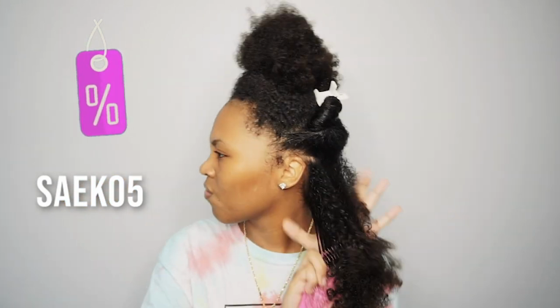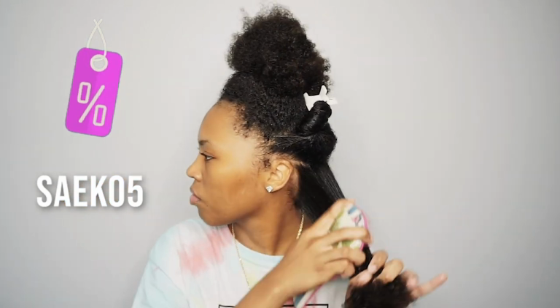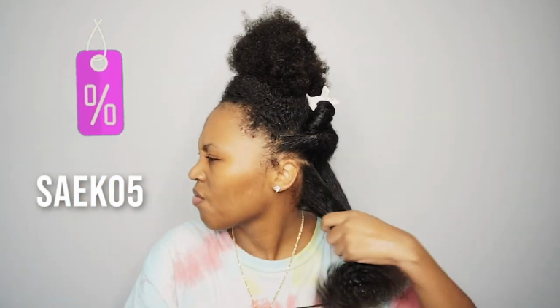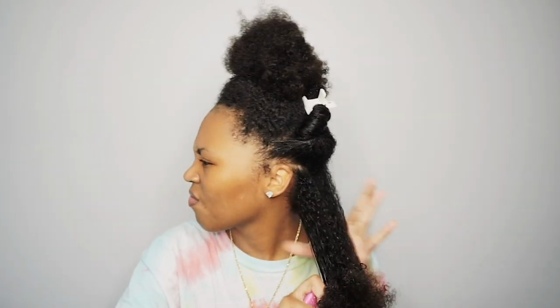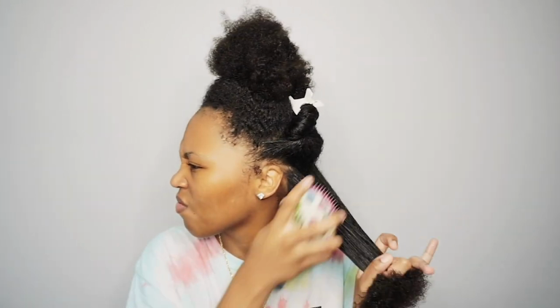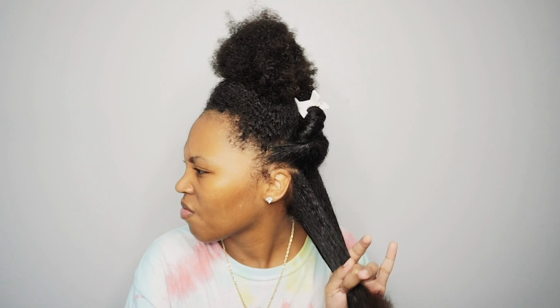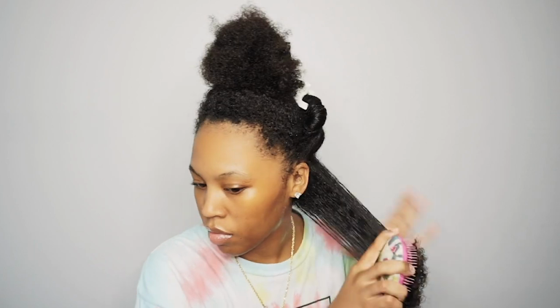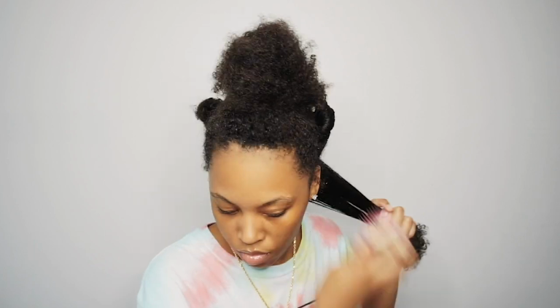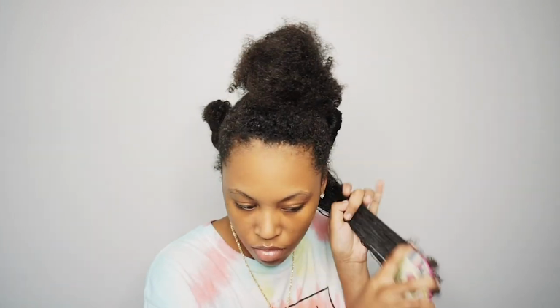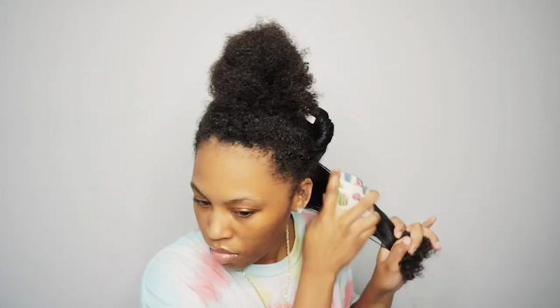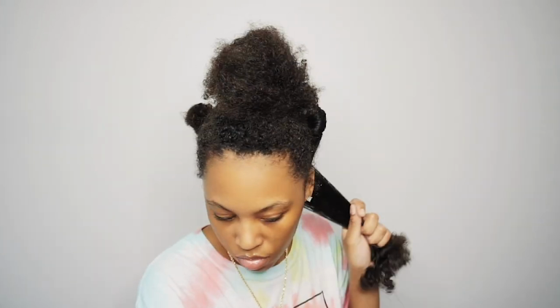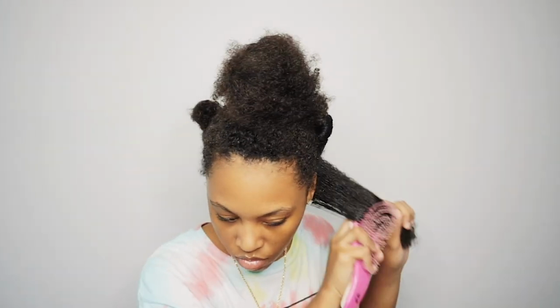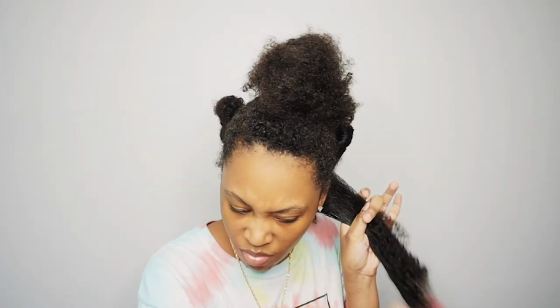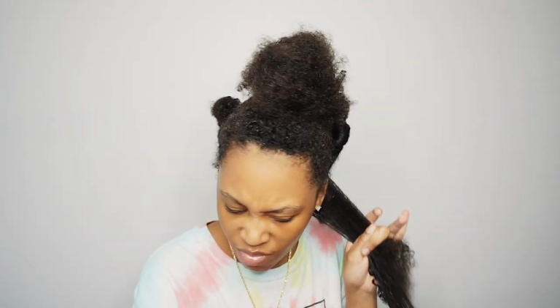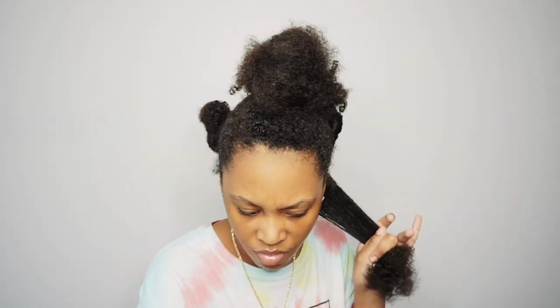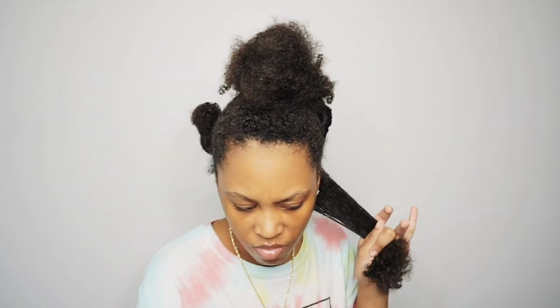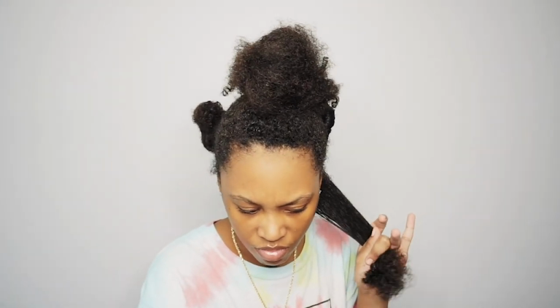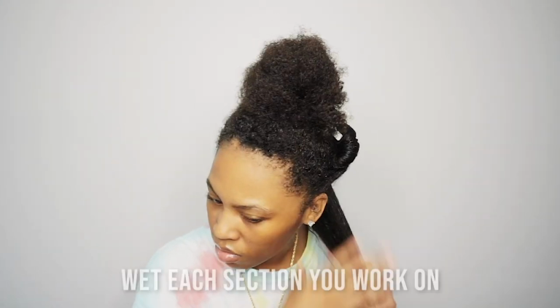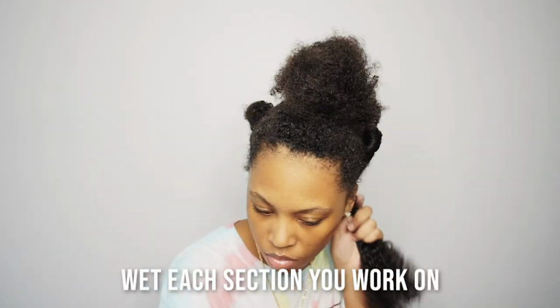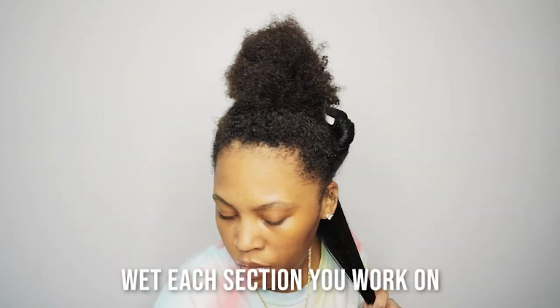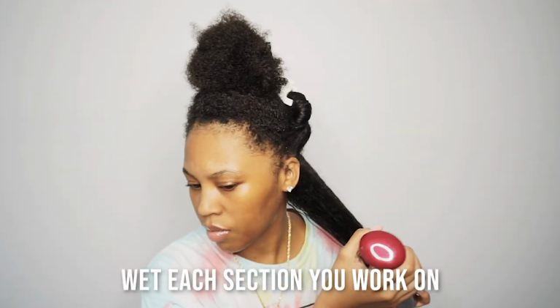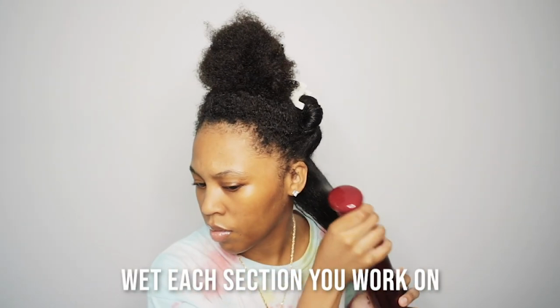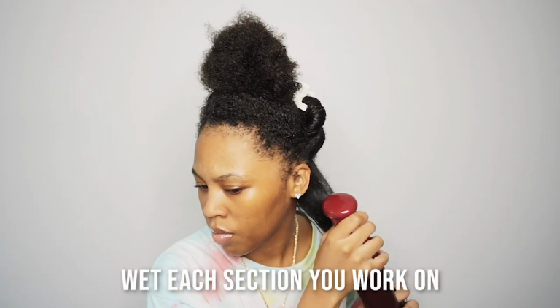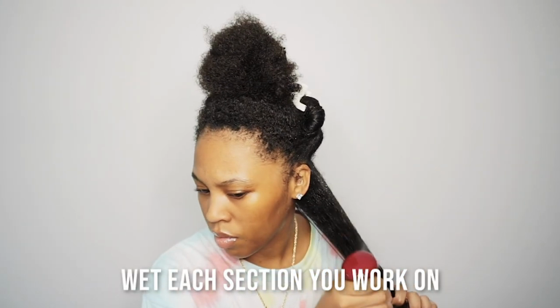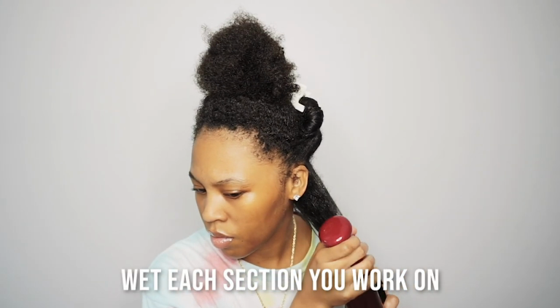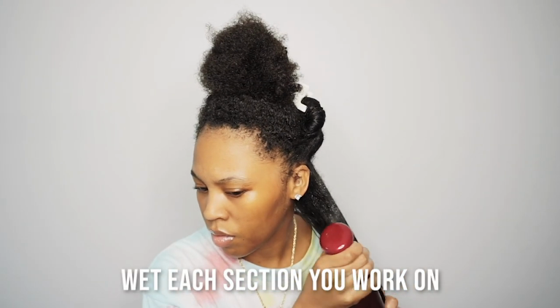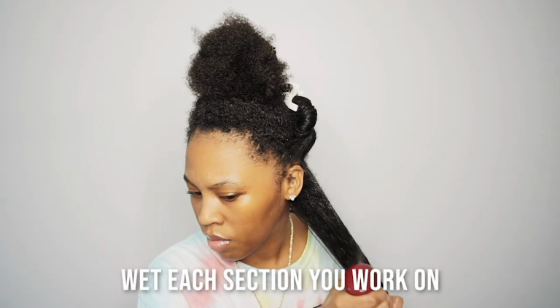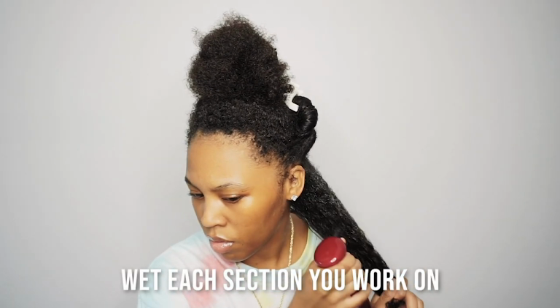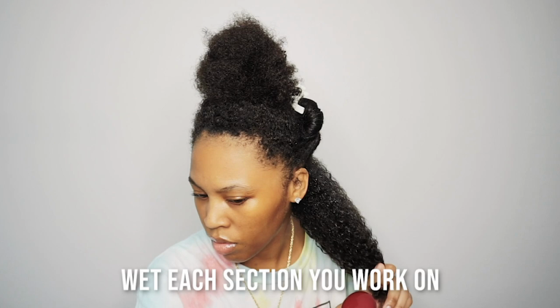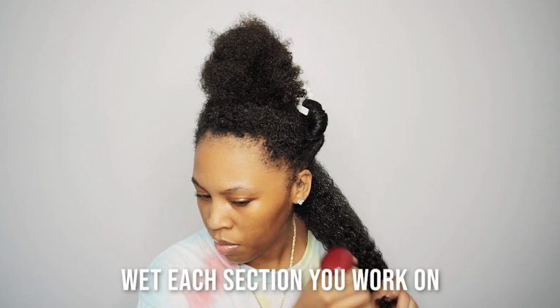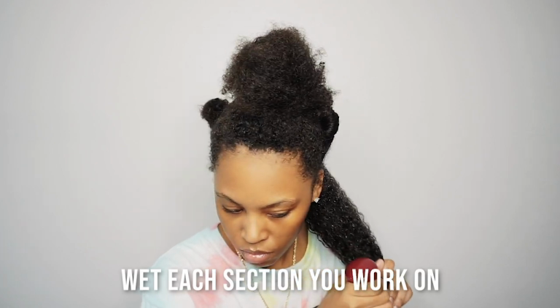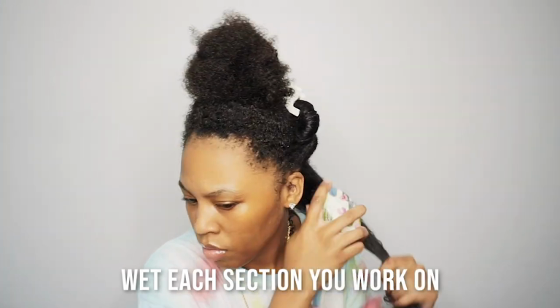Once I've sectioned off my hair, for that one section I'm working on, I'll go ahead and detangle it some more.